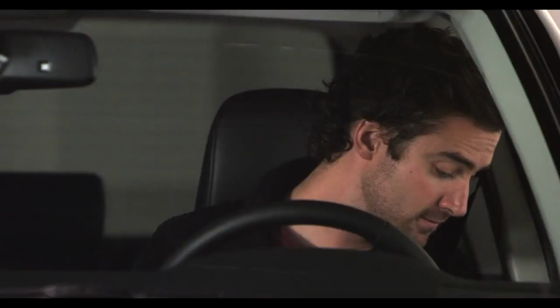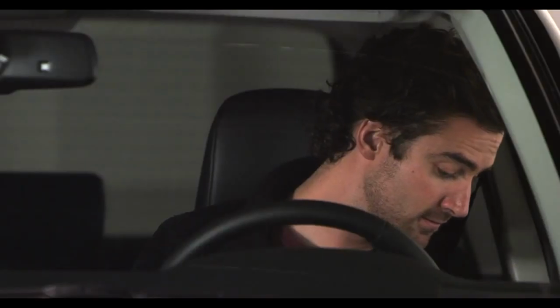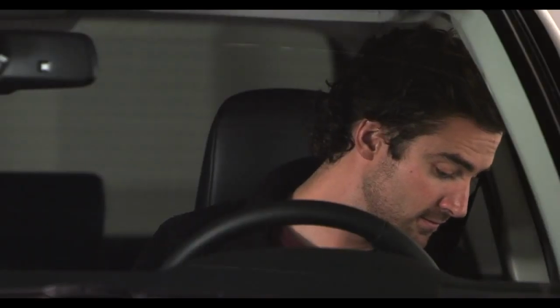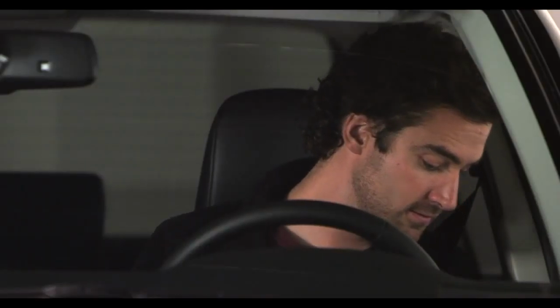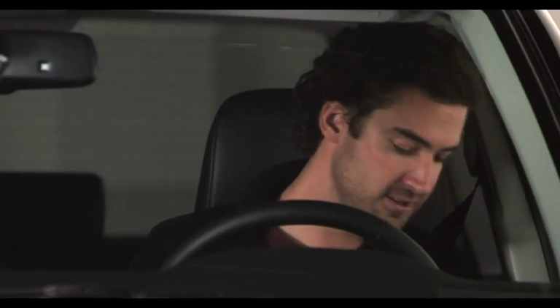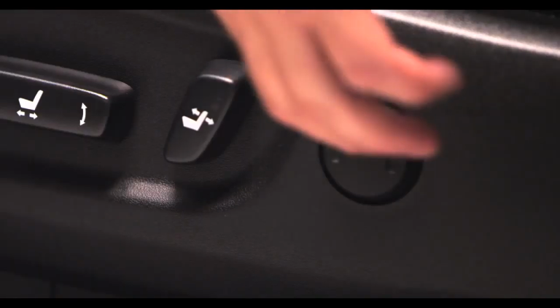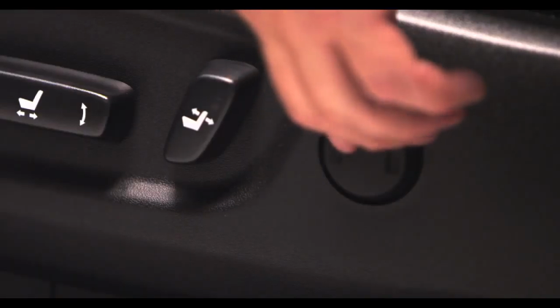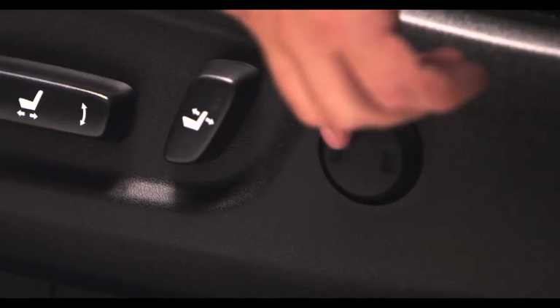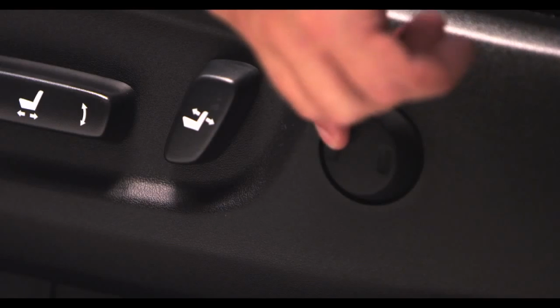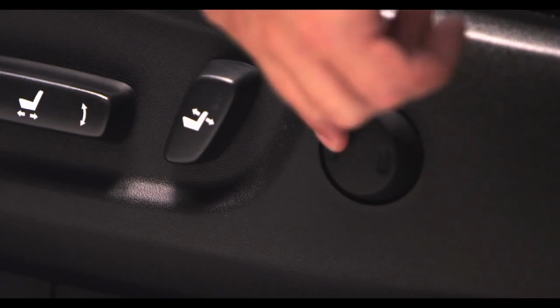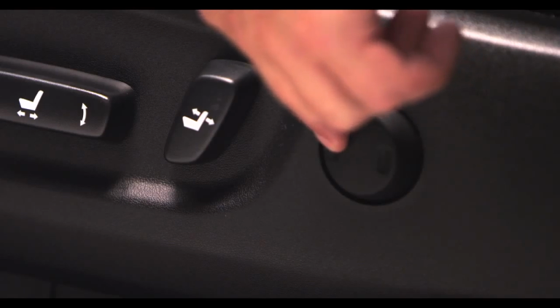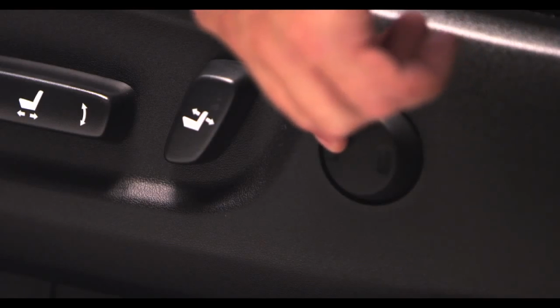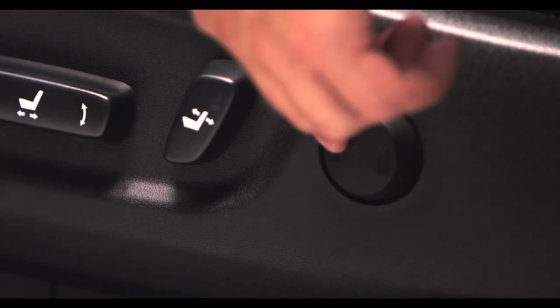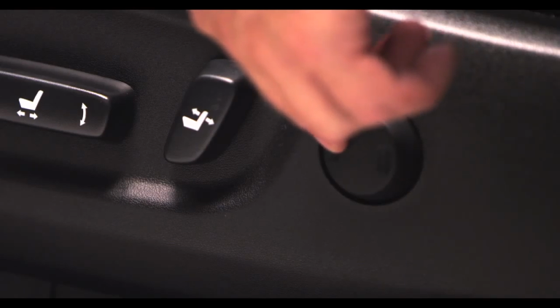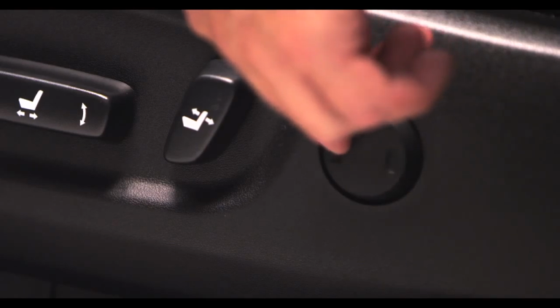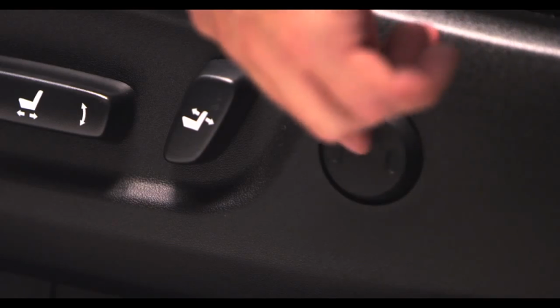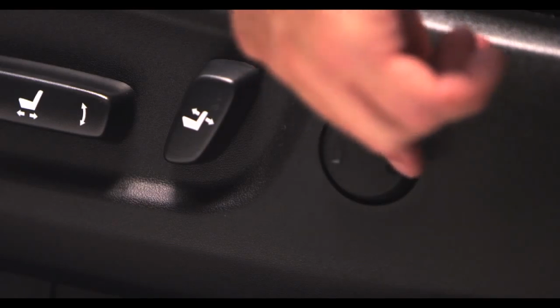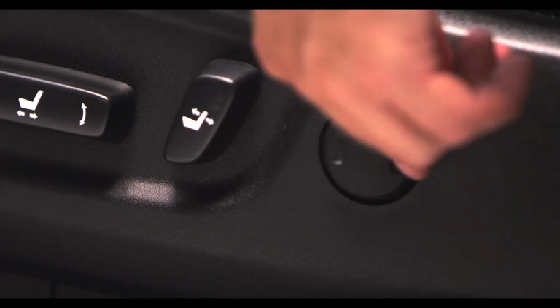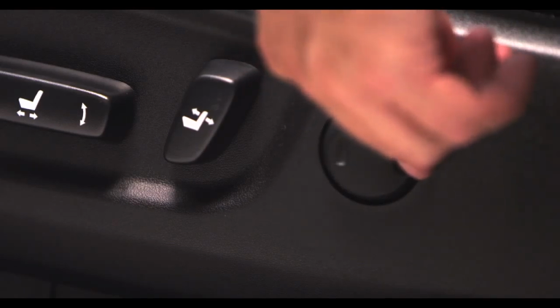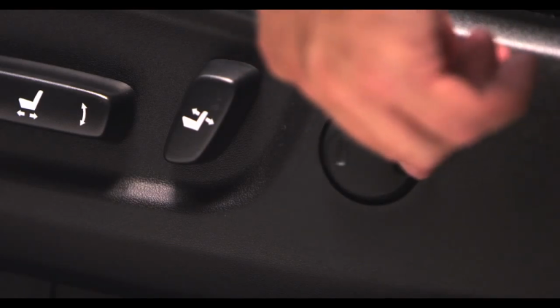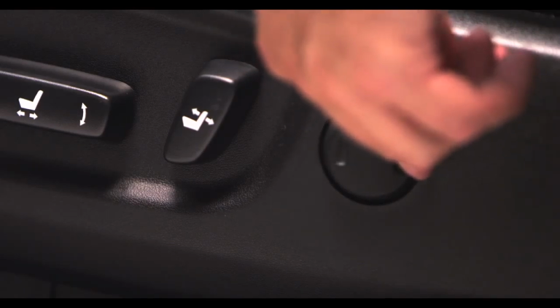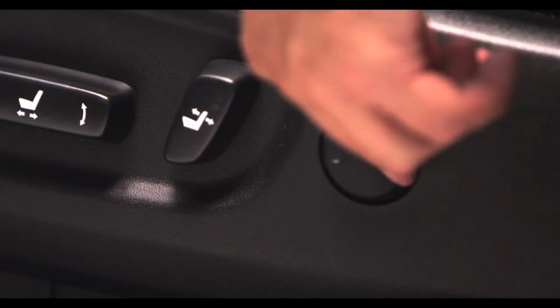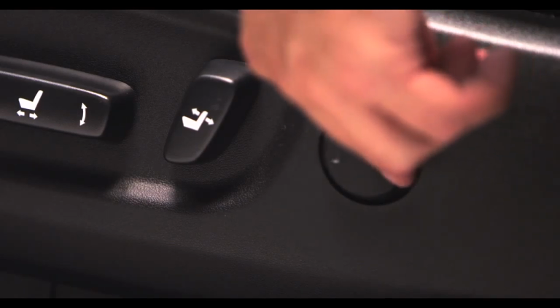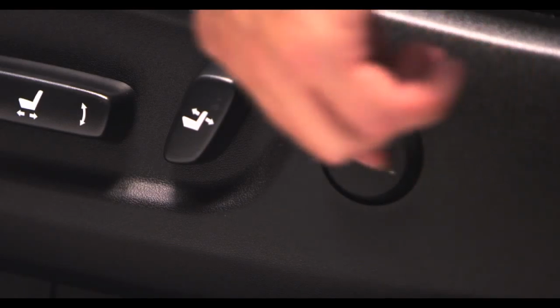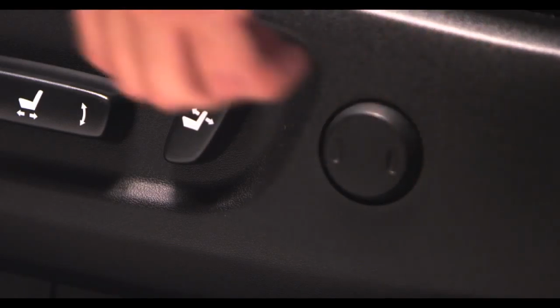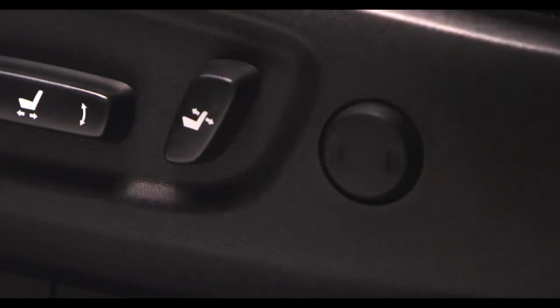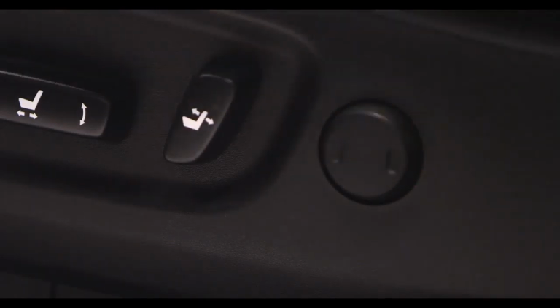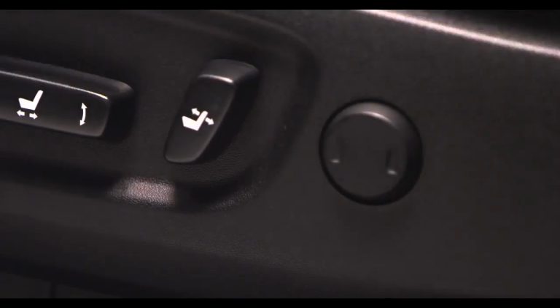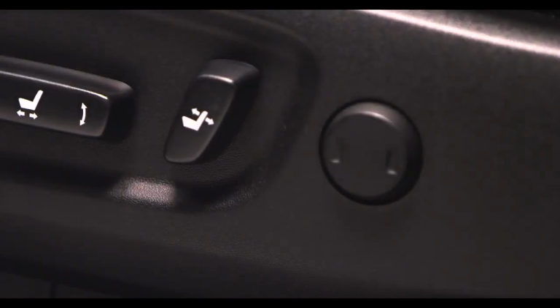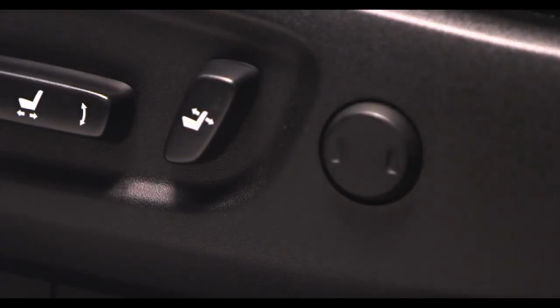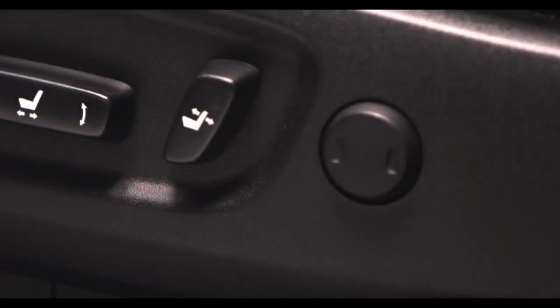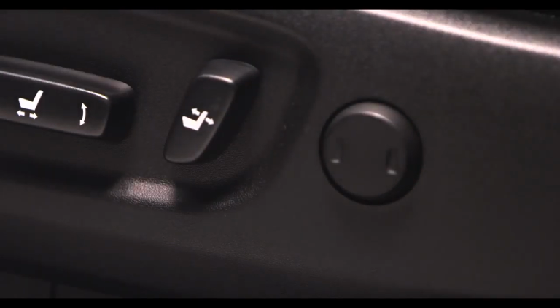If equipped, this button allows you to adjust the power lumbar support.